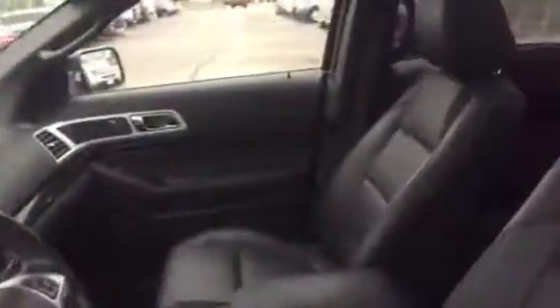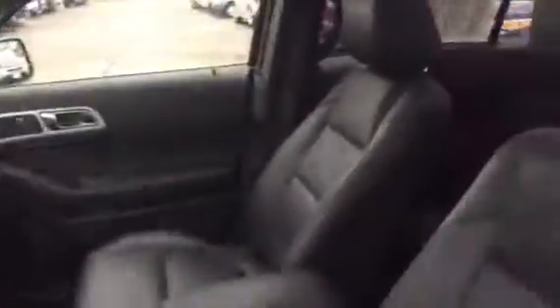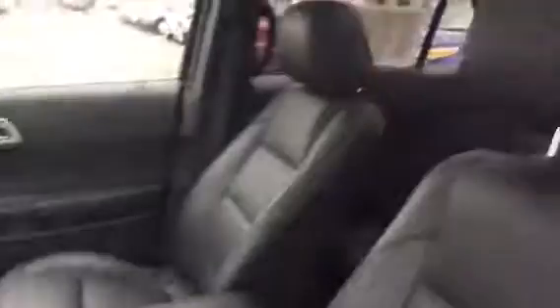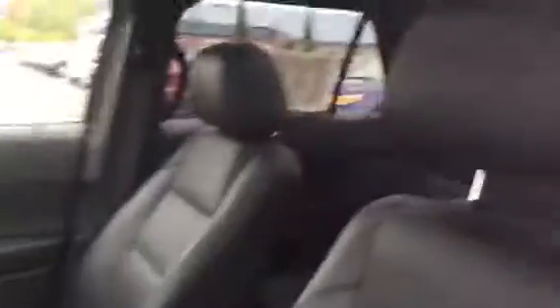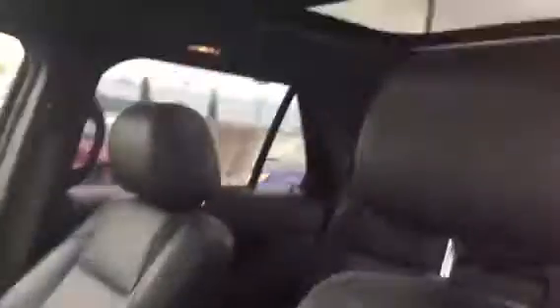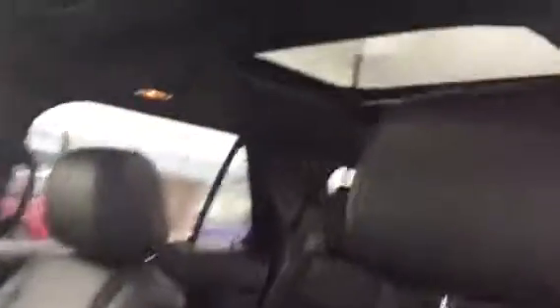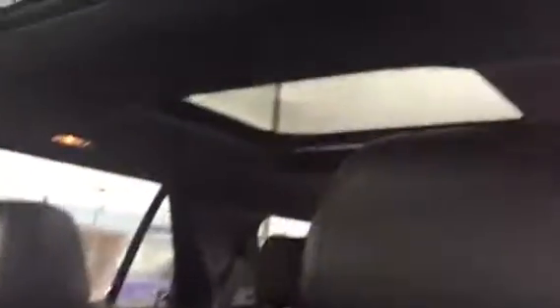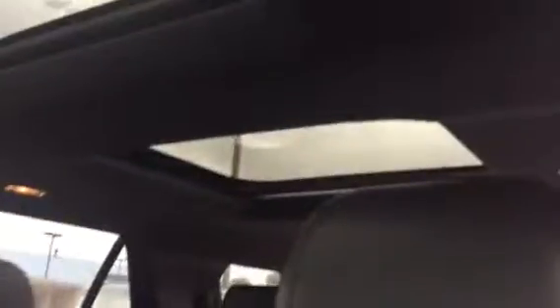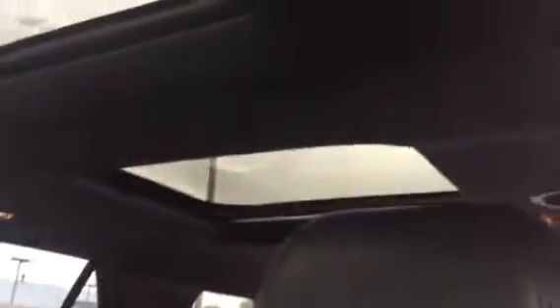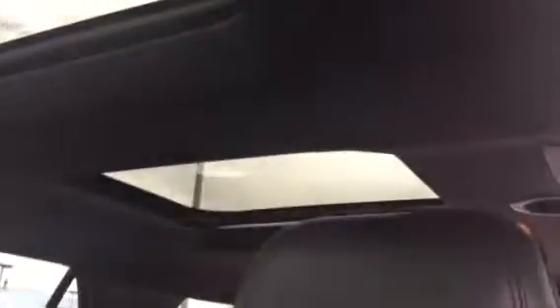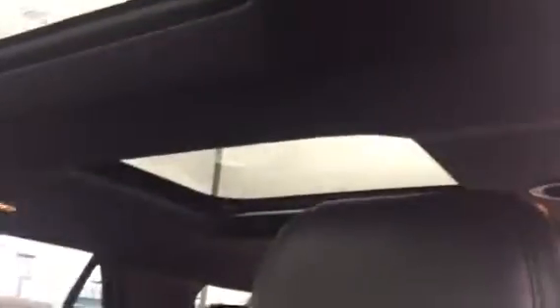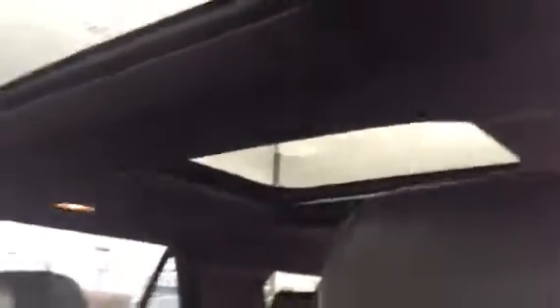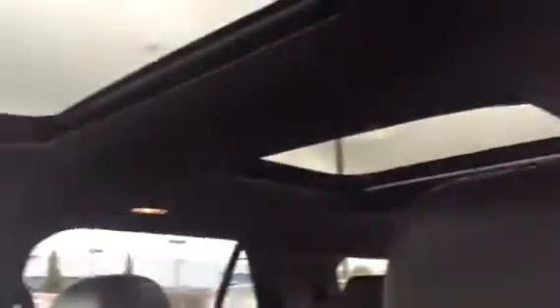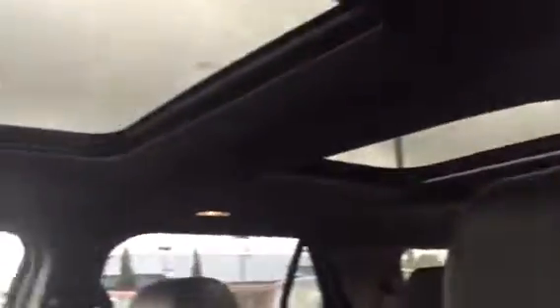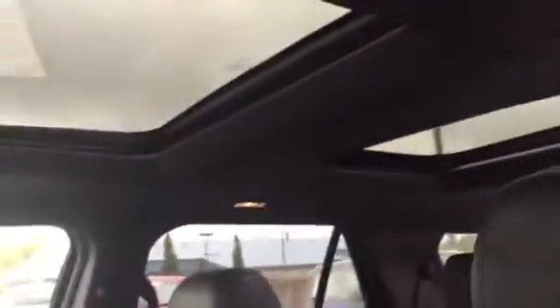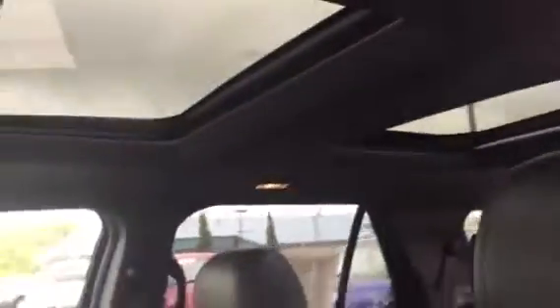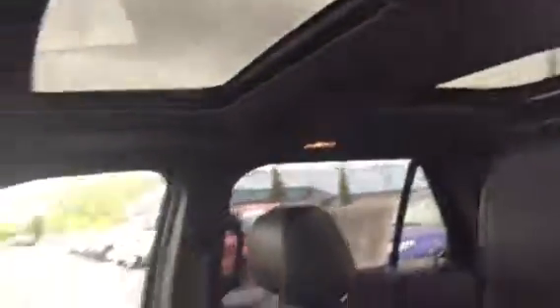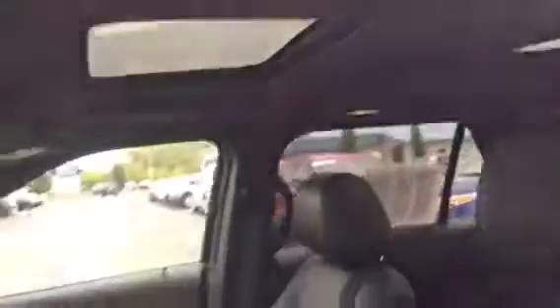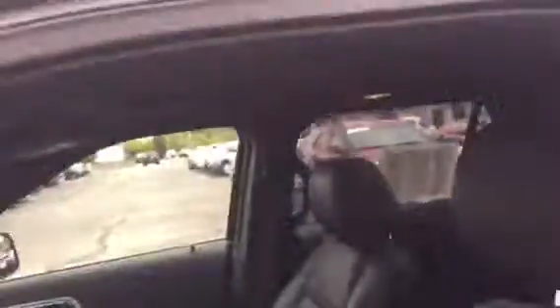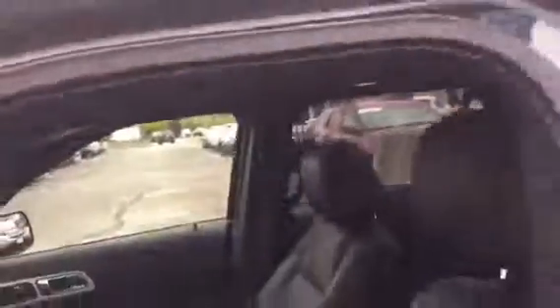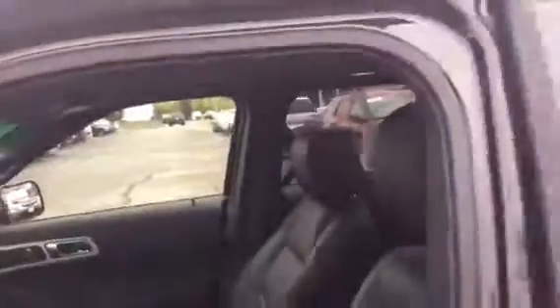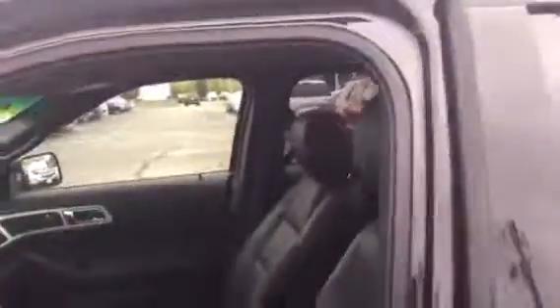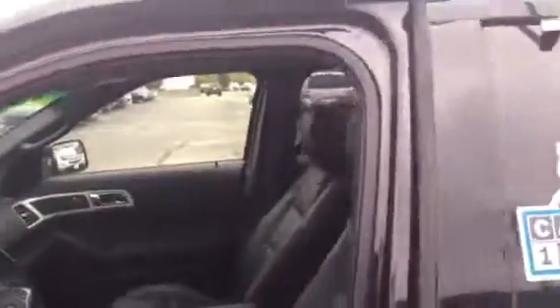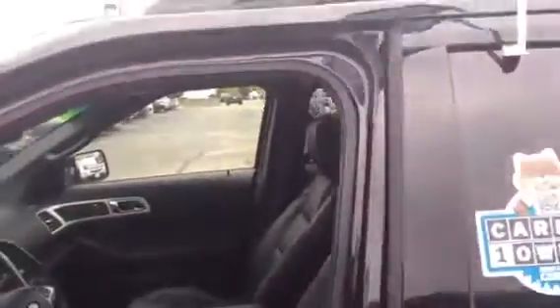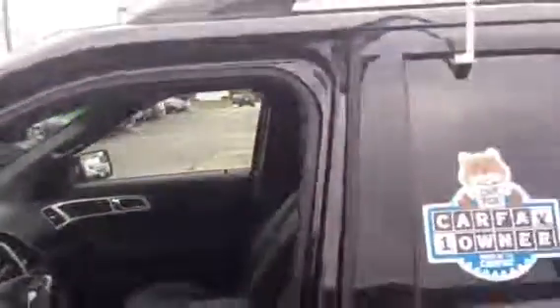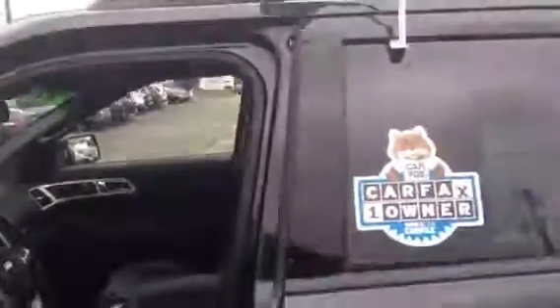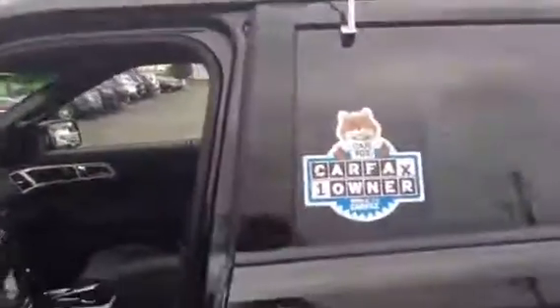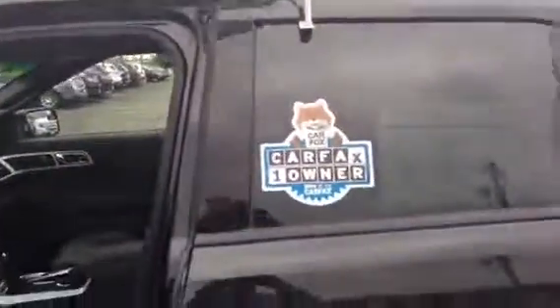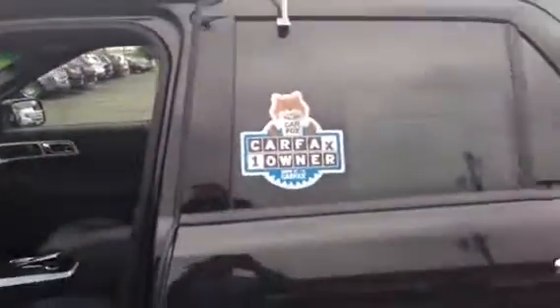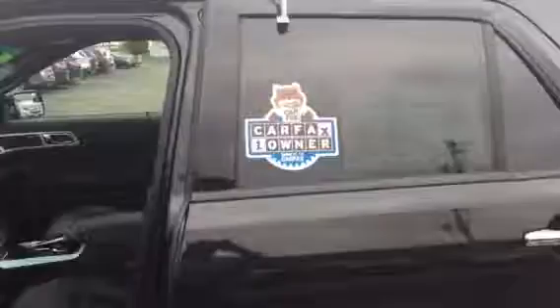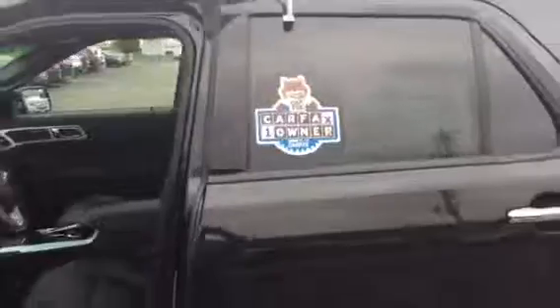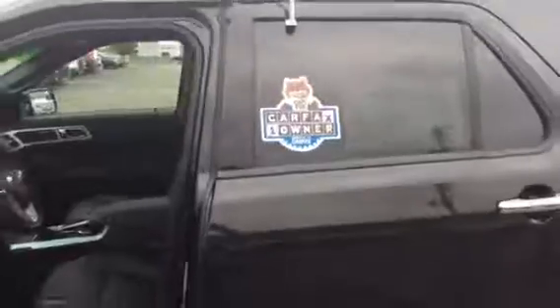This vehicle is a must-see, must-drive — come on down and test drive it at Gordie Boucher today.